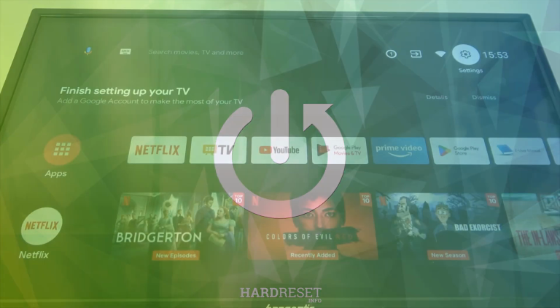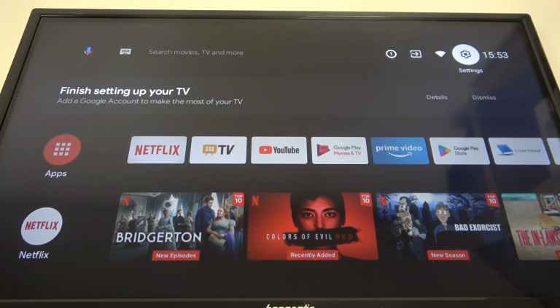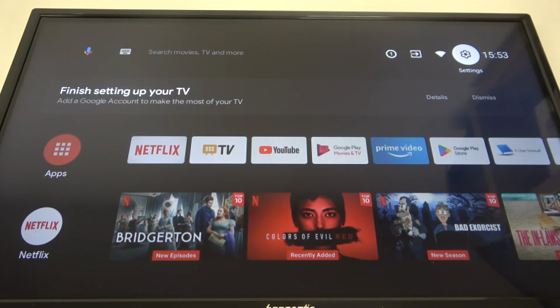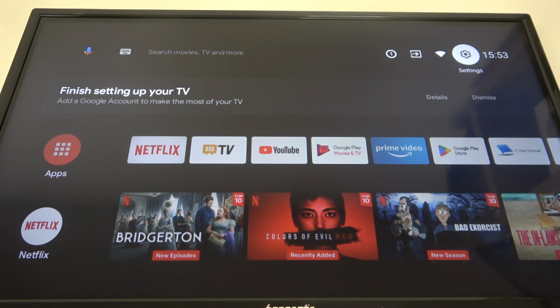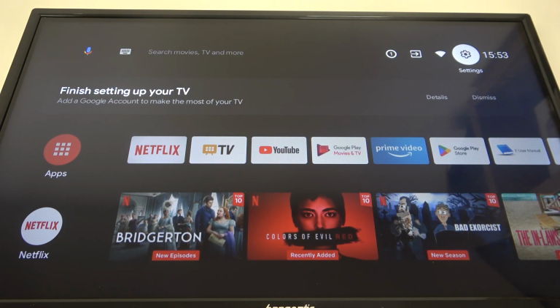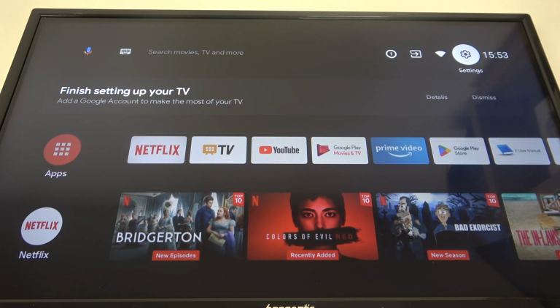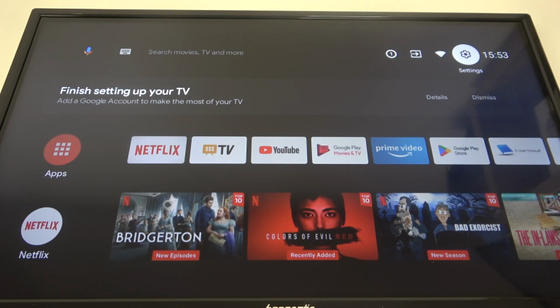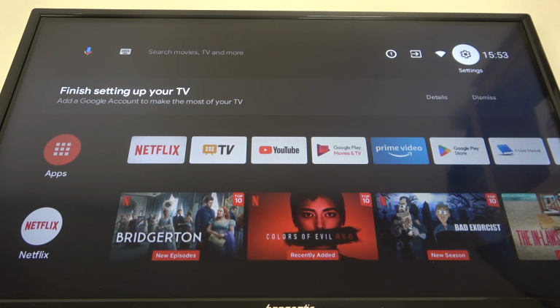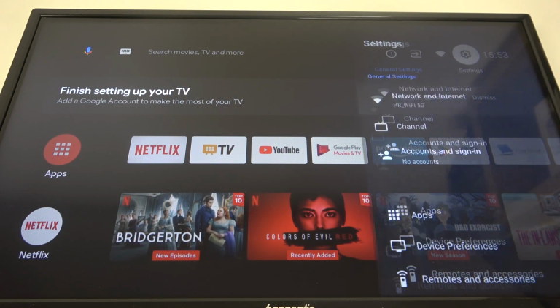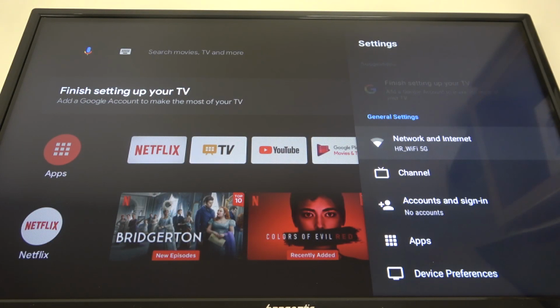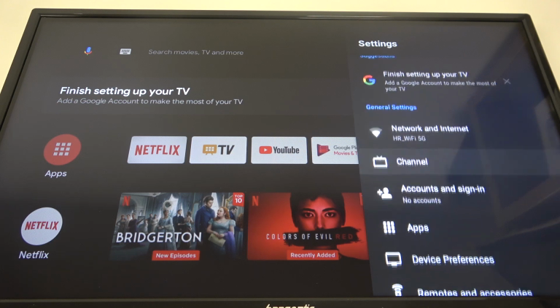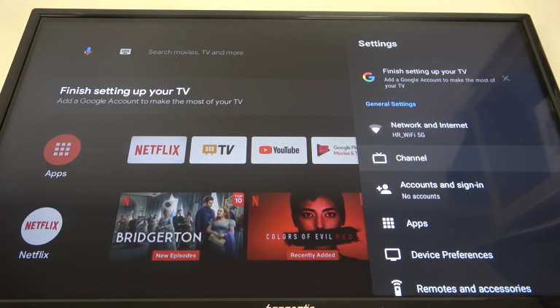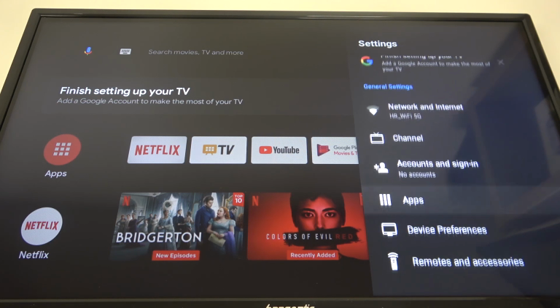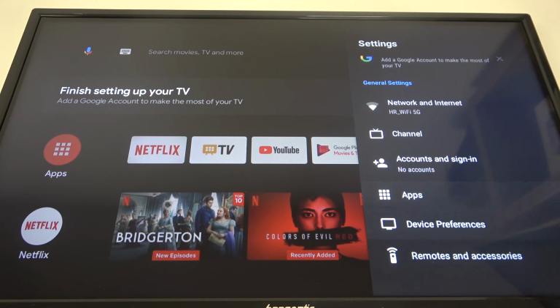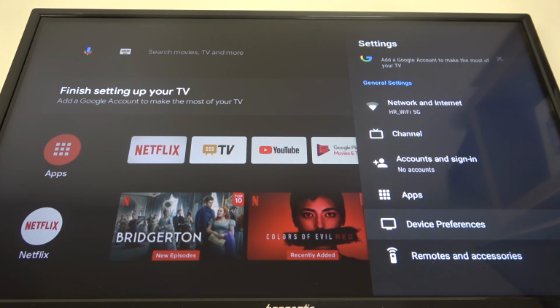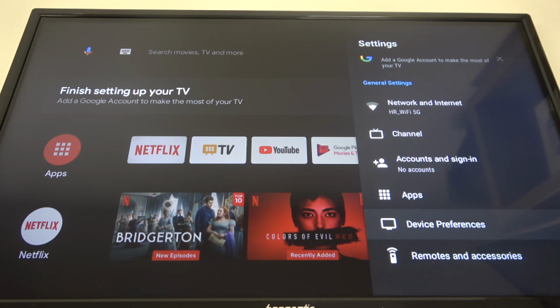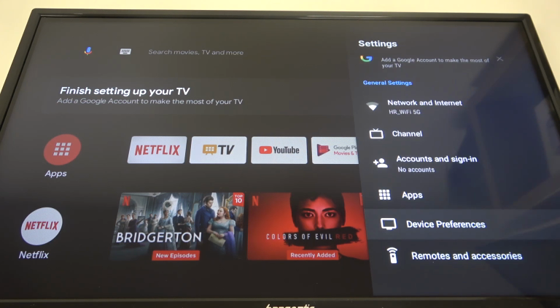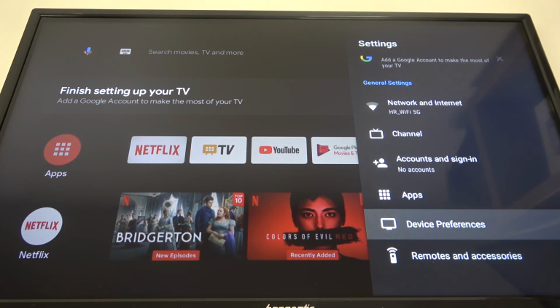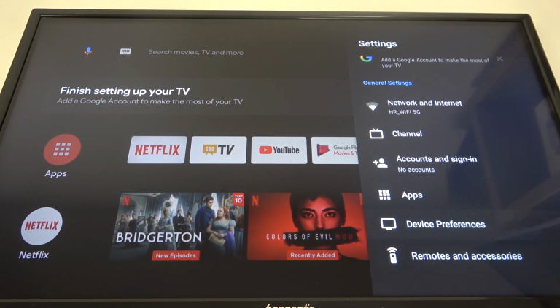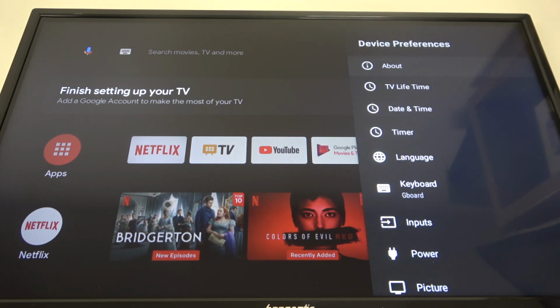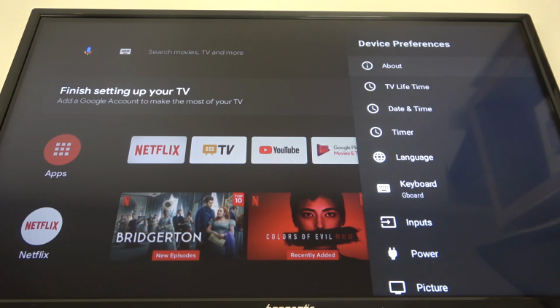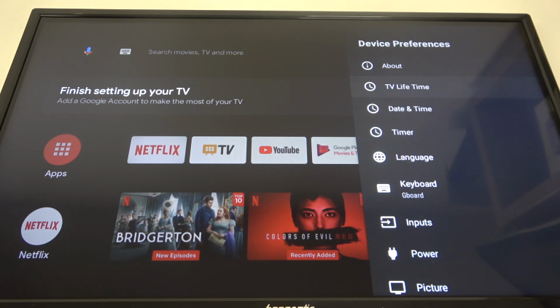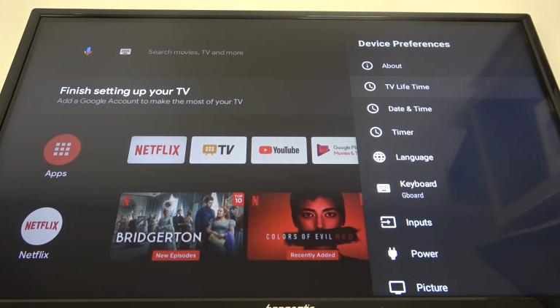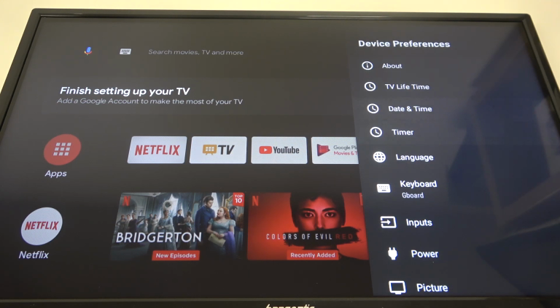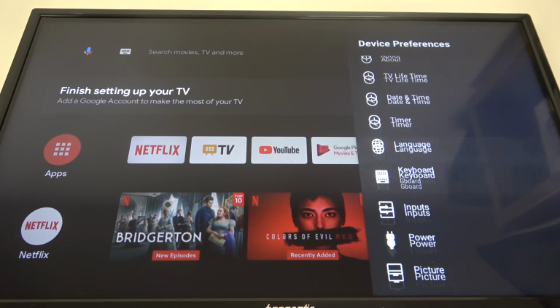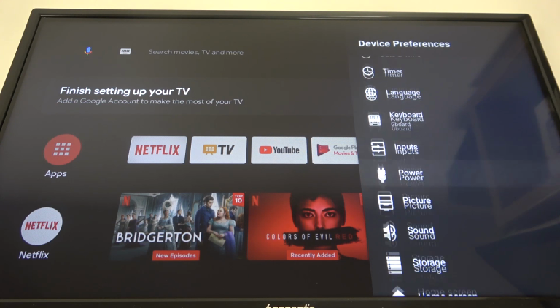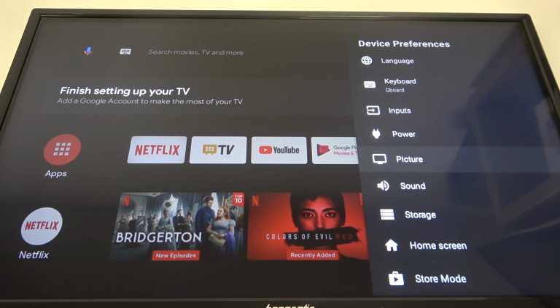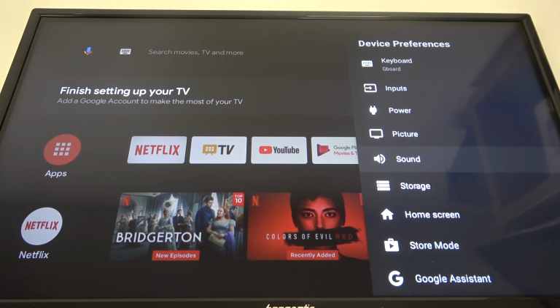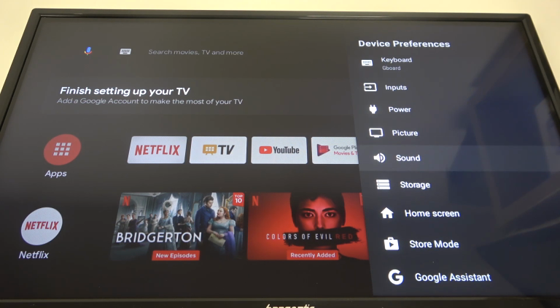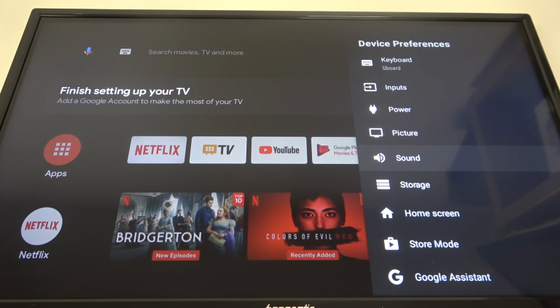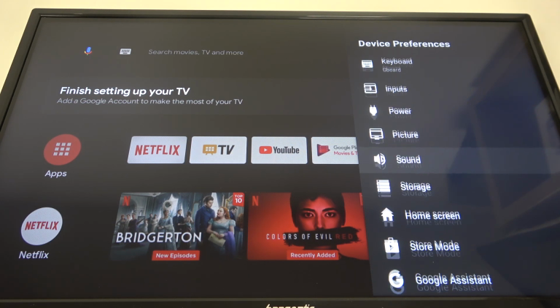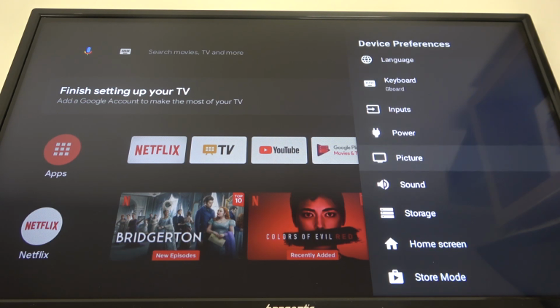To do this, first you will need to open the settings in the top right corner of the screen, navigate to device preferences, then scroll down and select the picture.